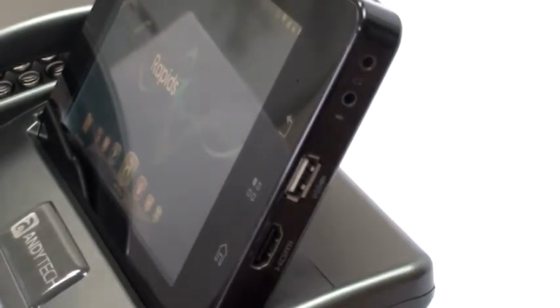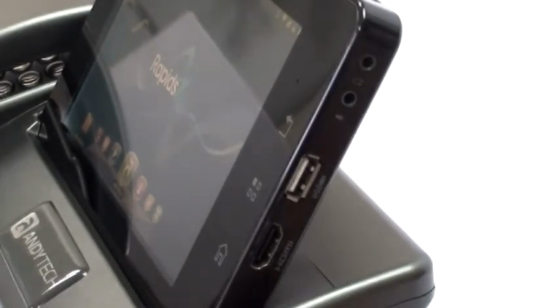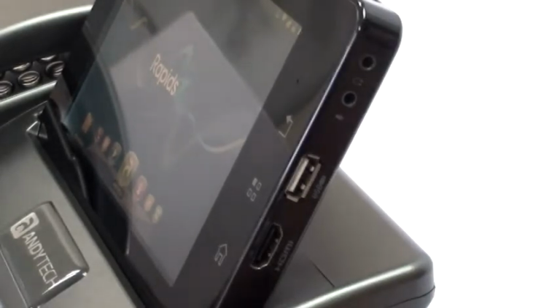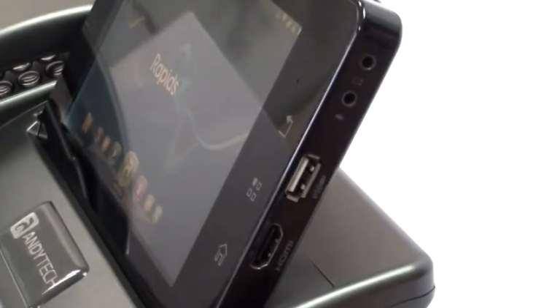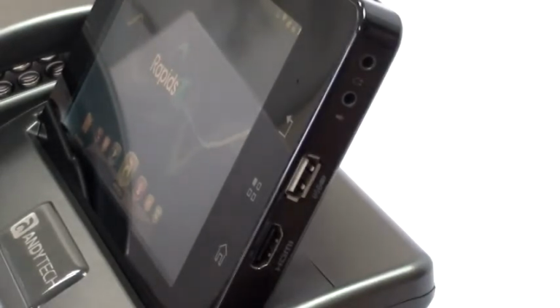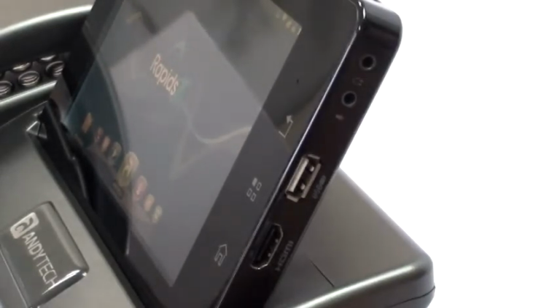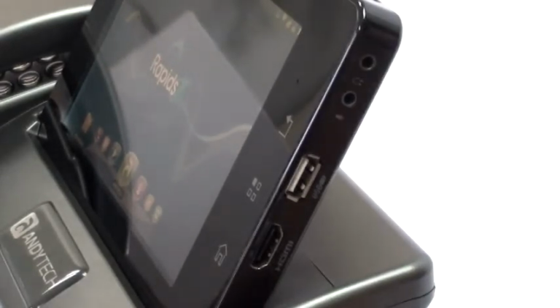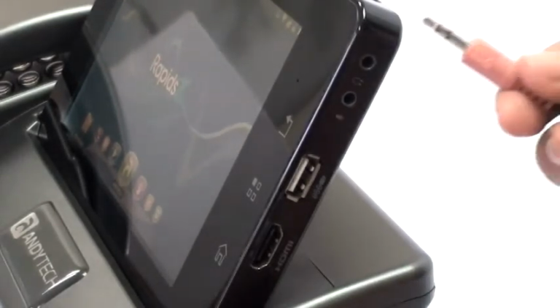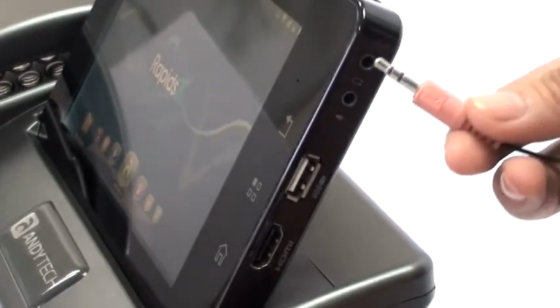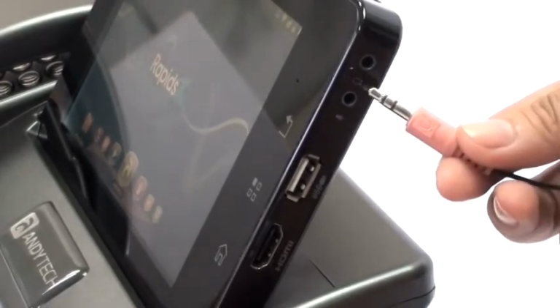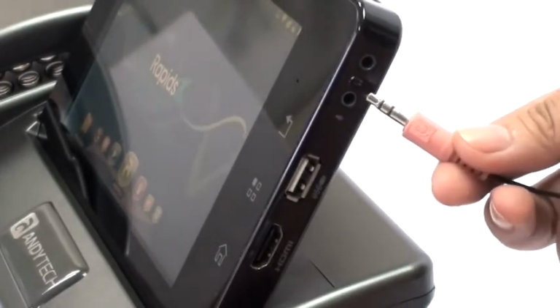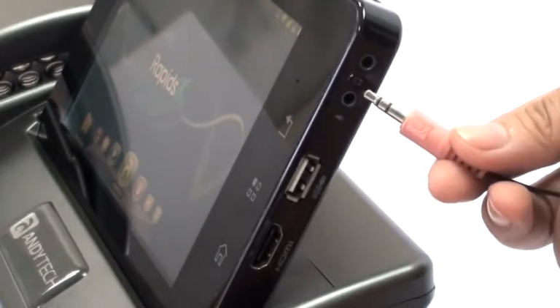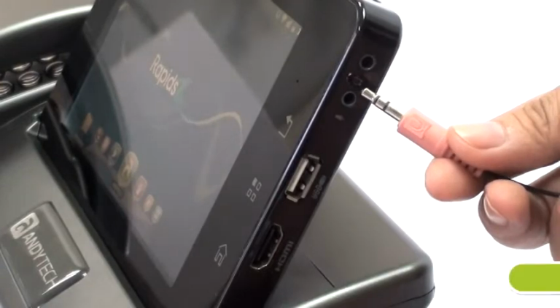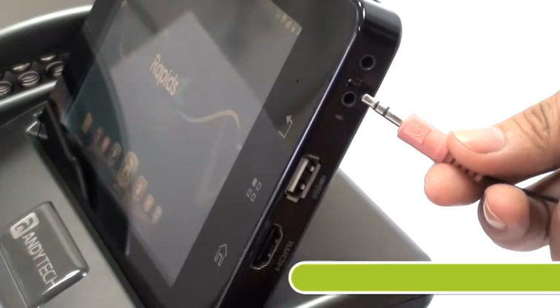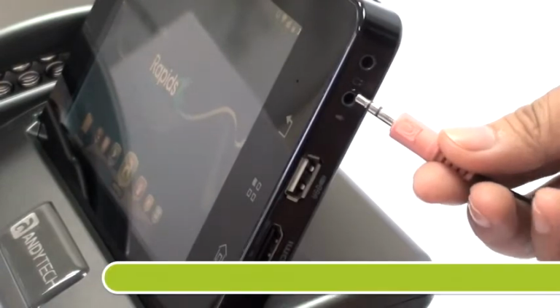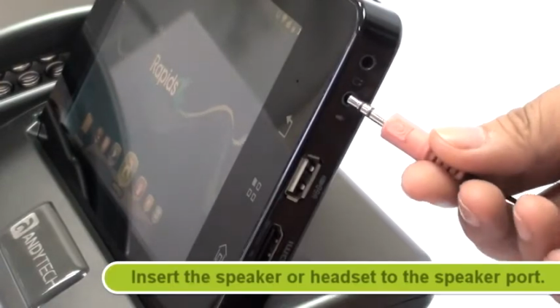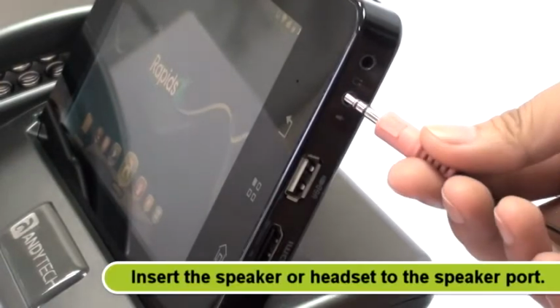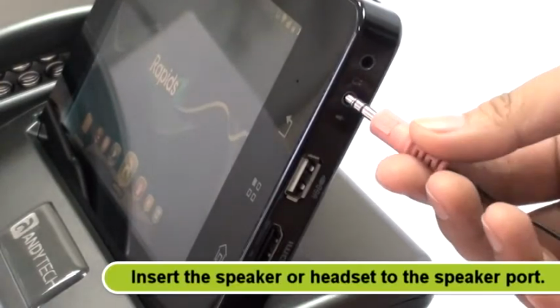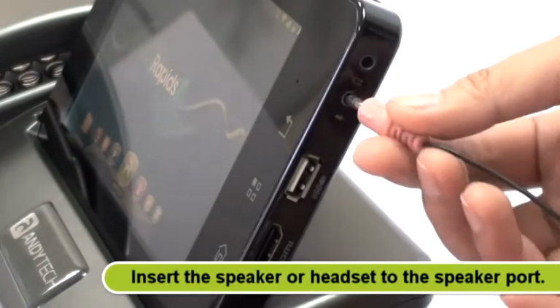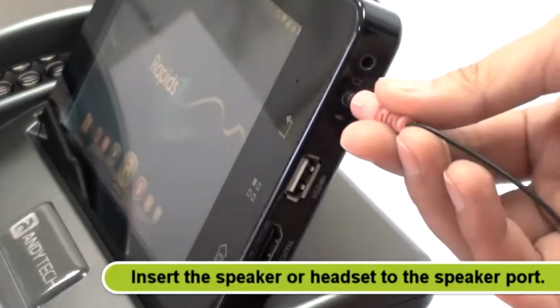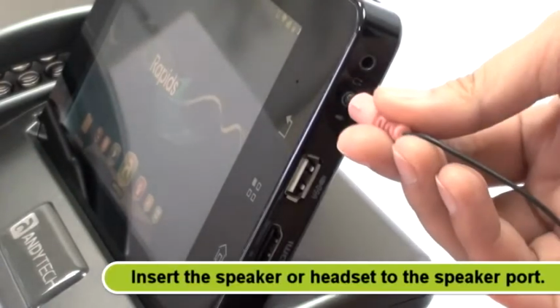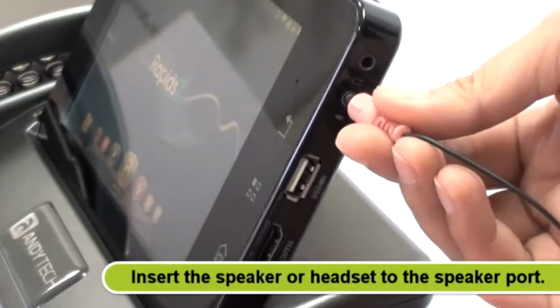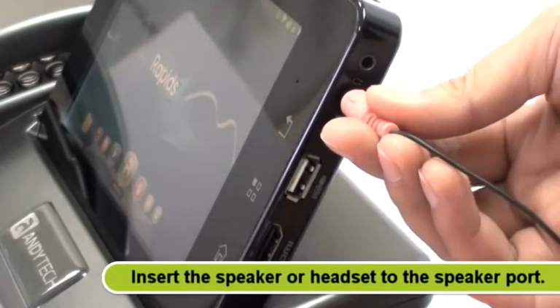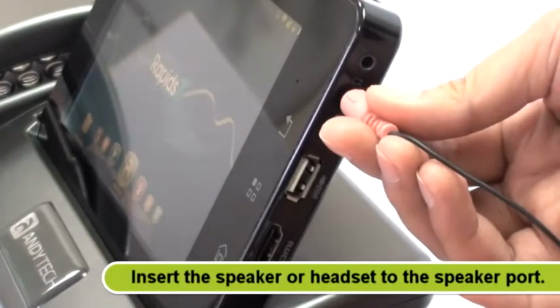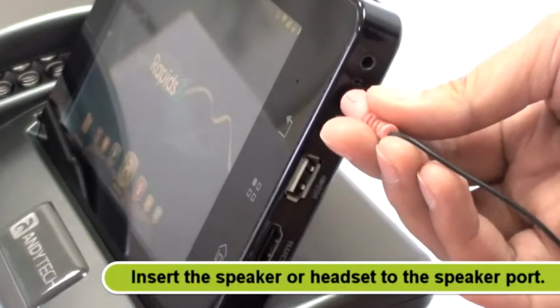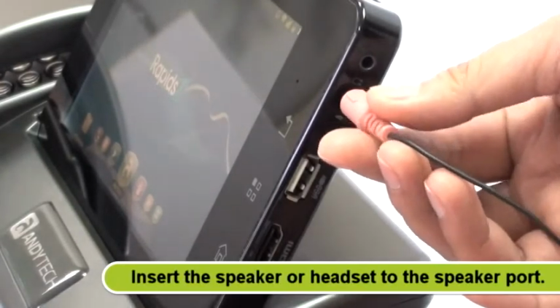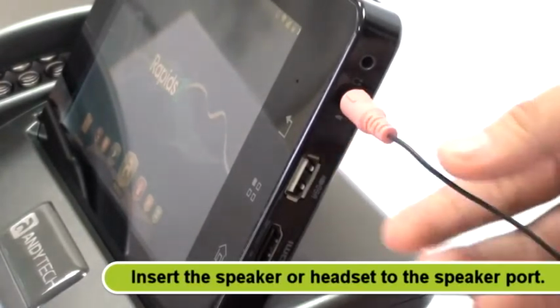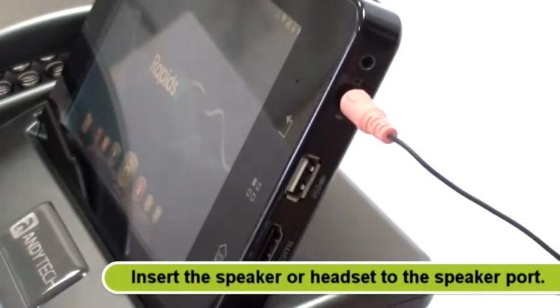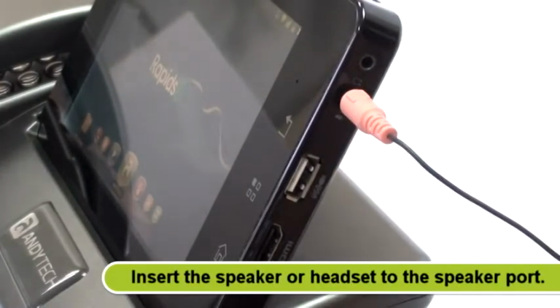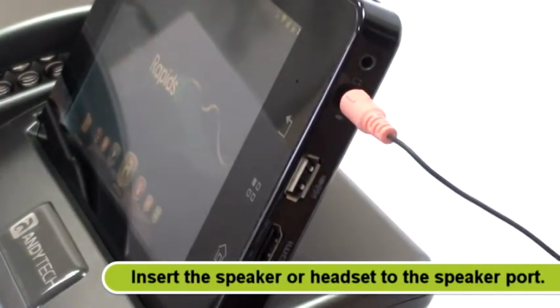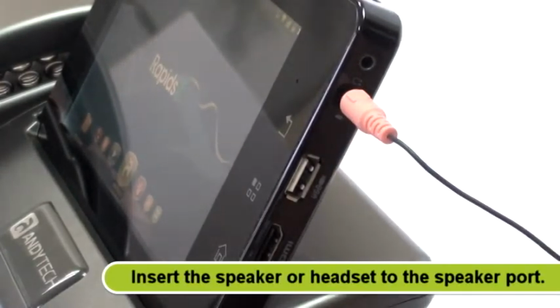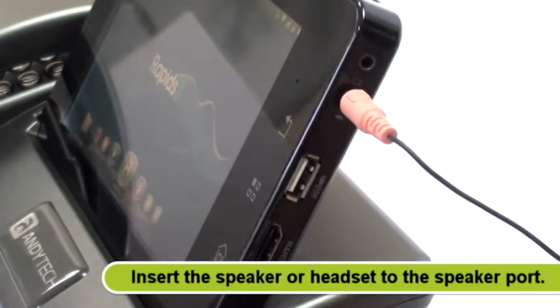To connect an external speaker, insert the speaker or headset to the speaker port located on the right side of the tablet.